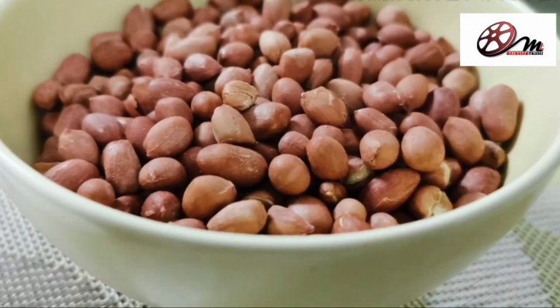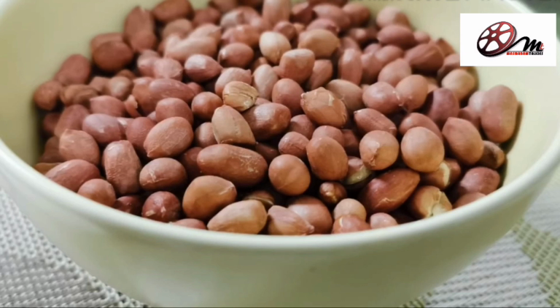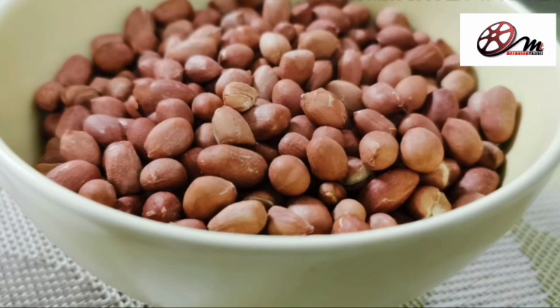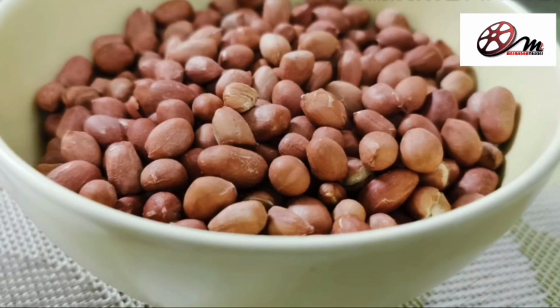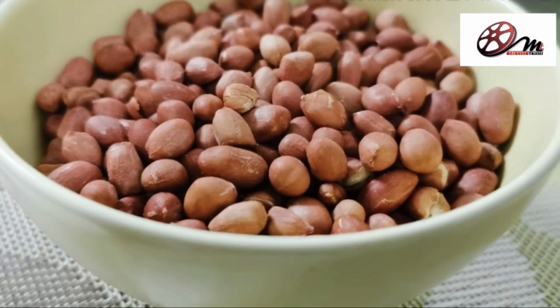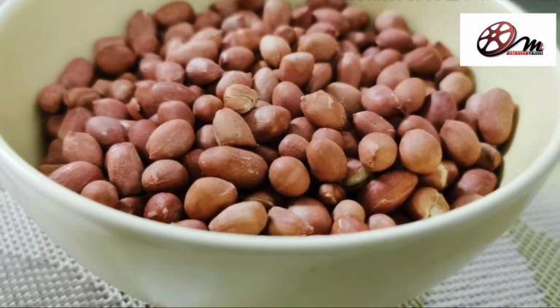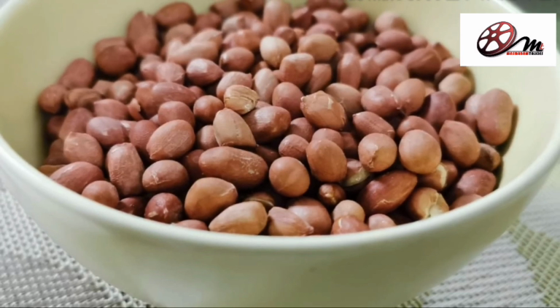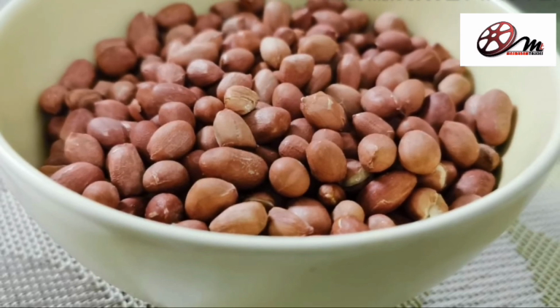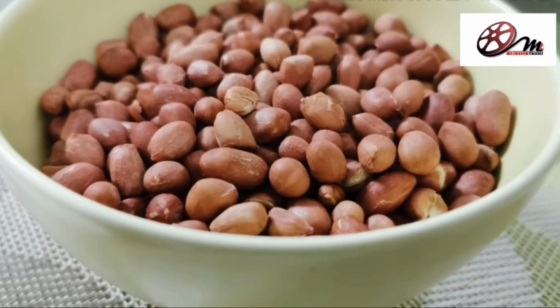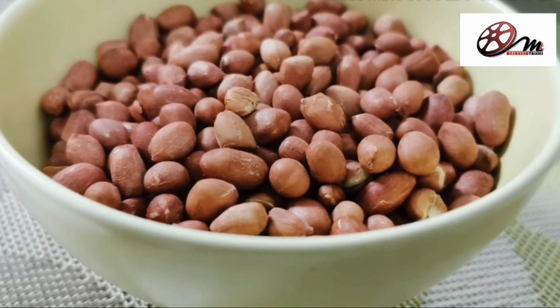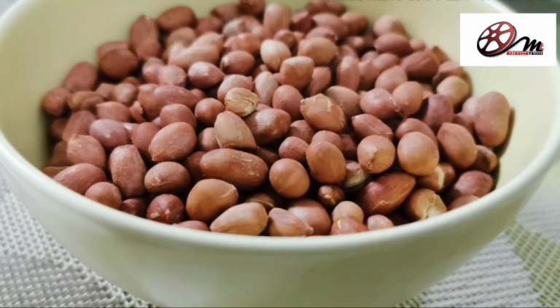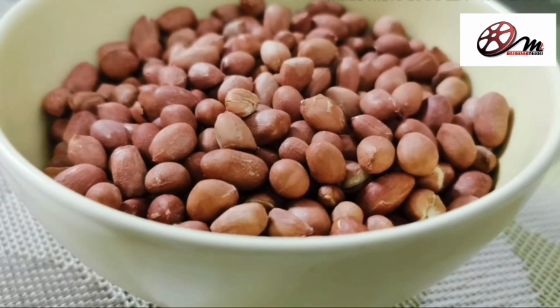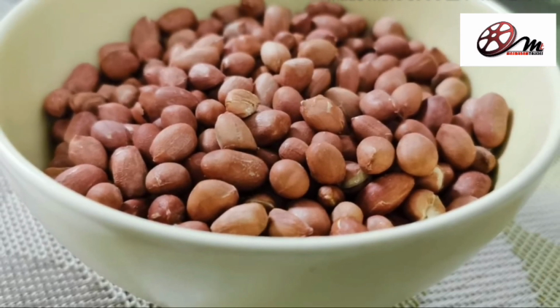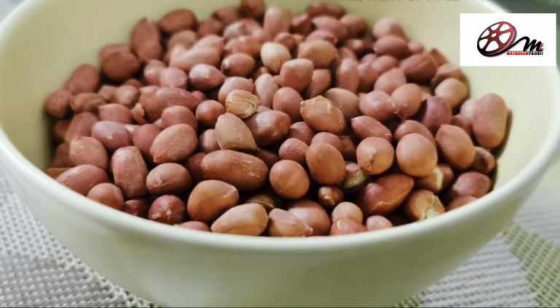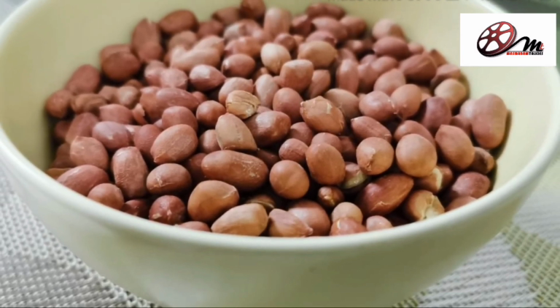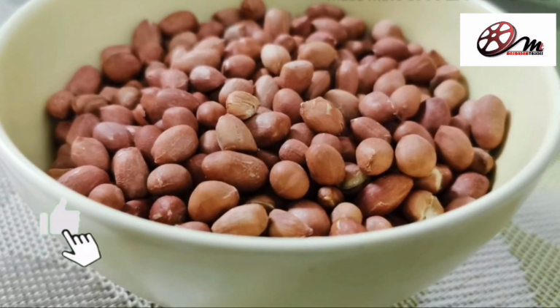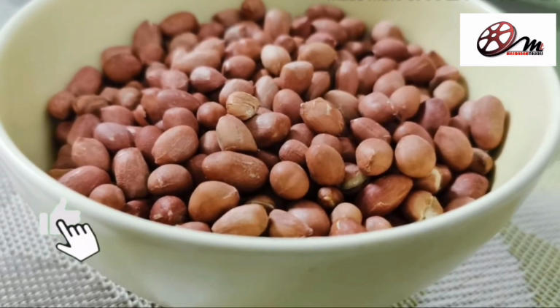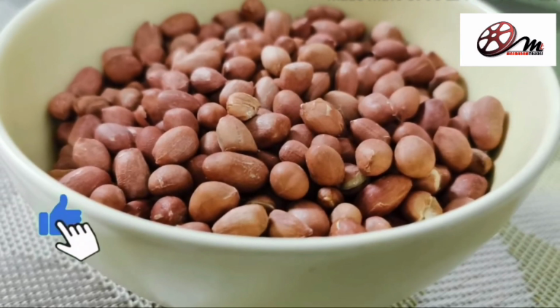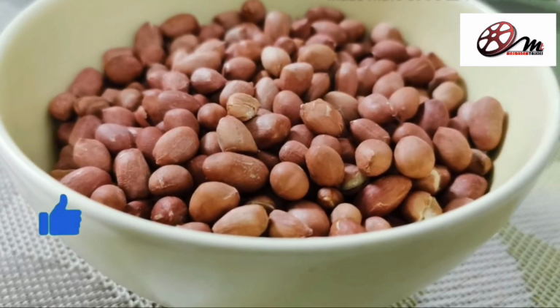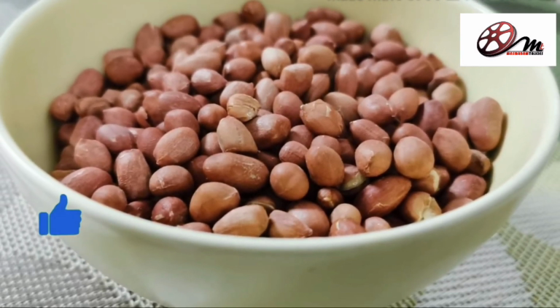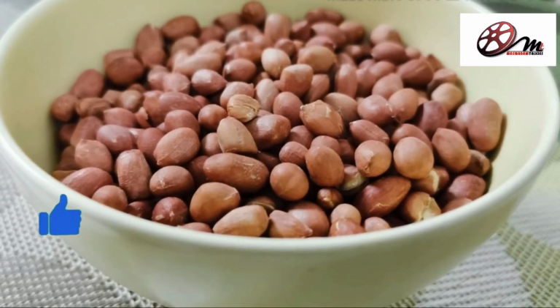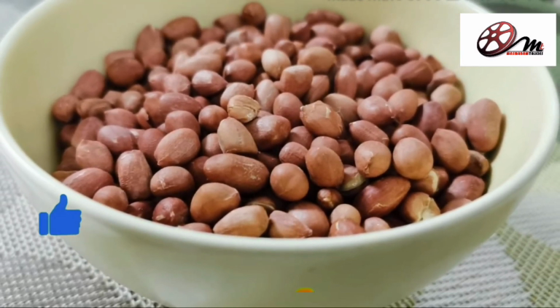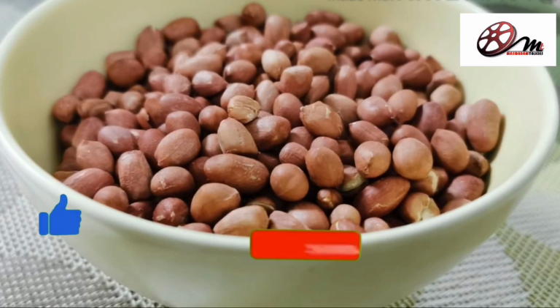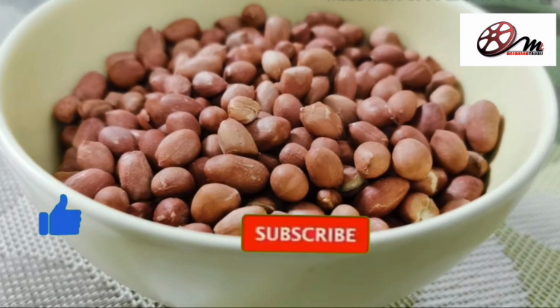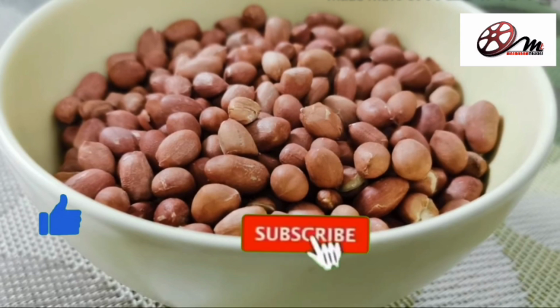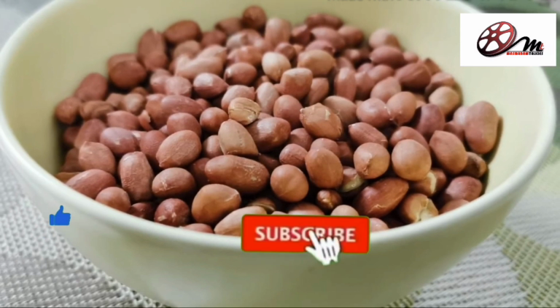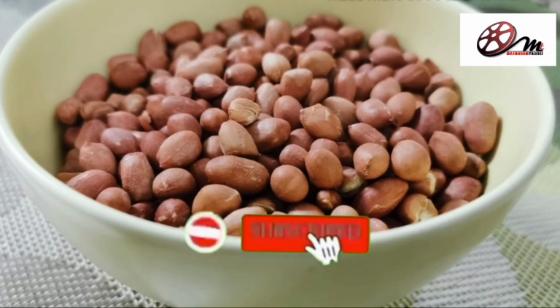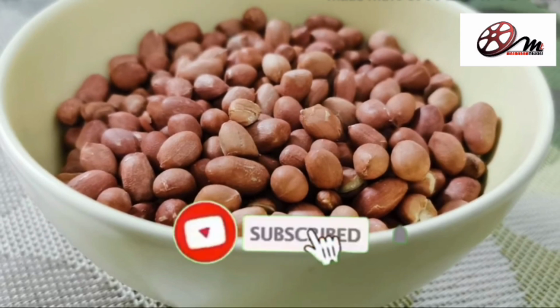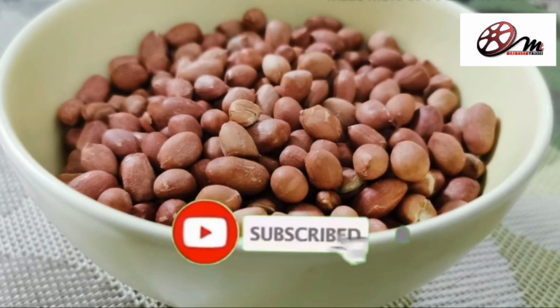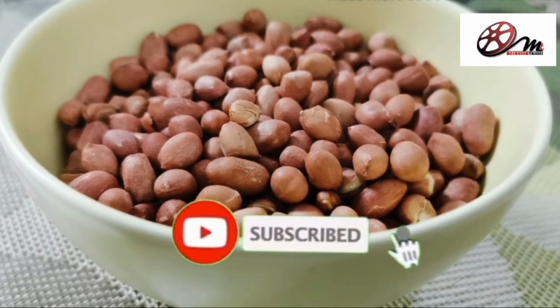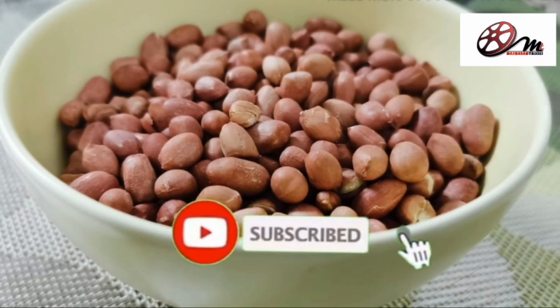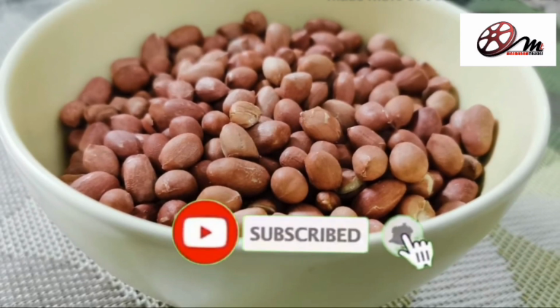Our healthy roasted peanut is ready. I hope you like the video. Please do like, share and subscribe. Thanks for watching.